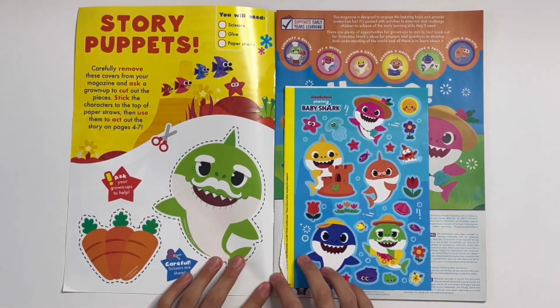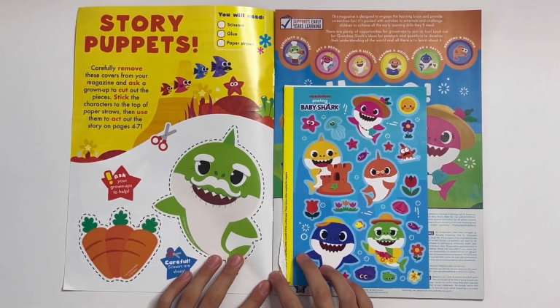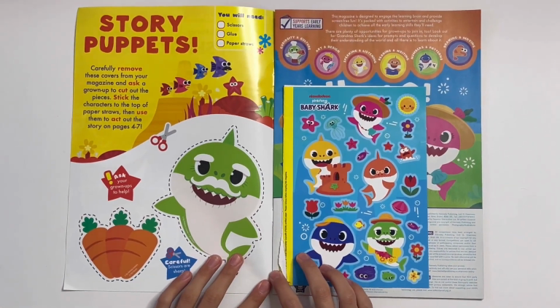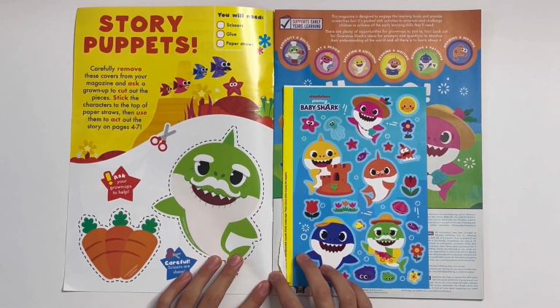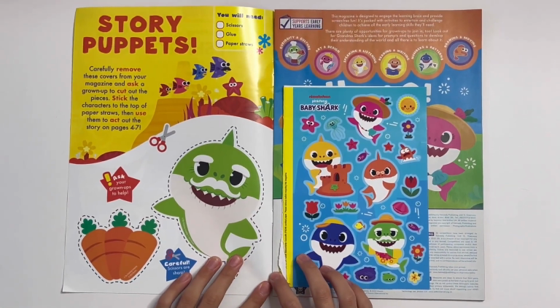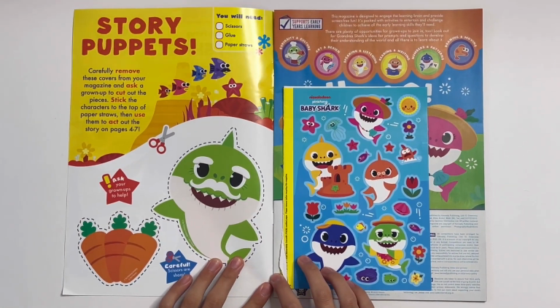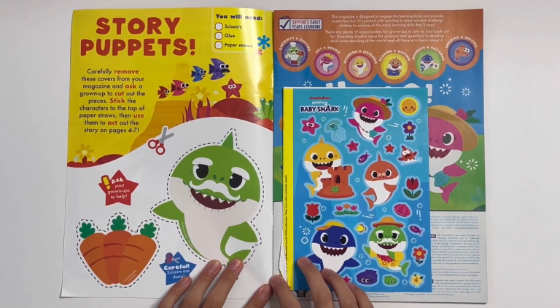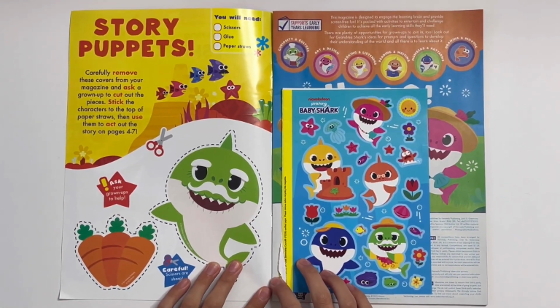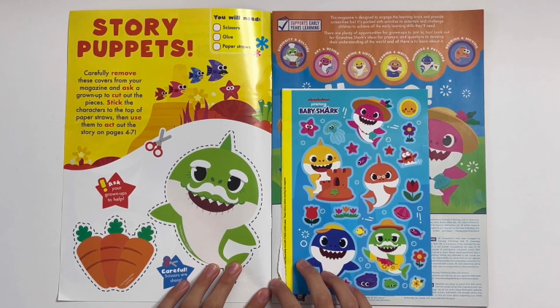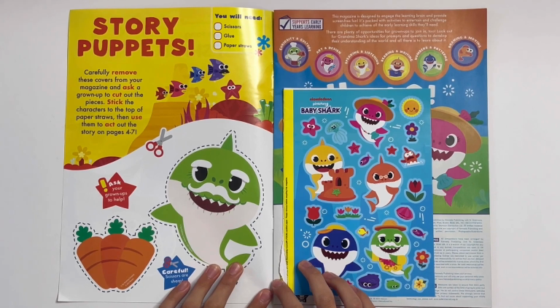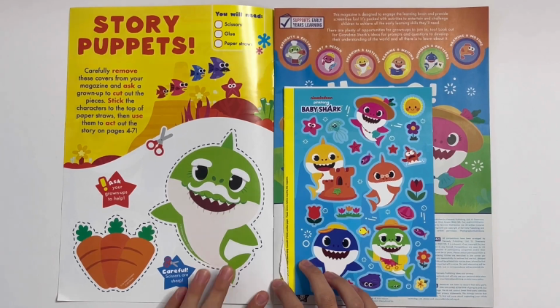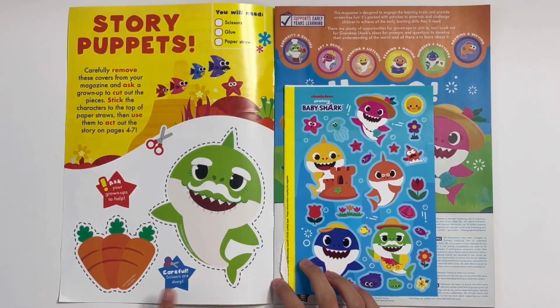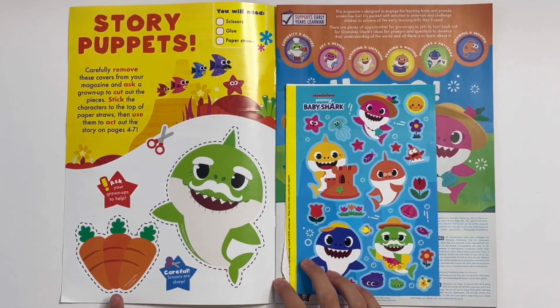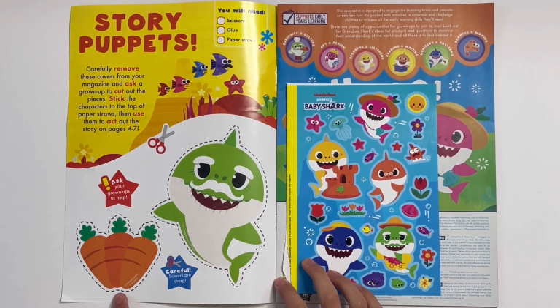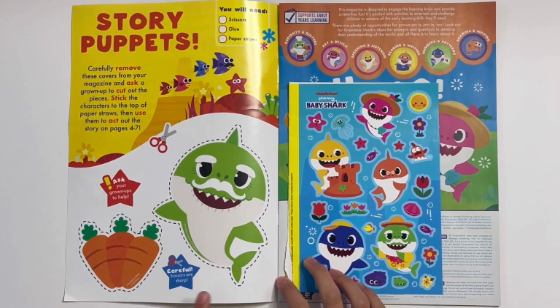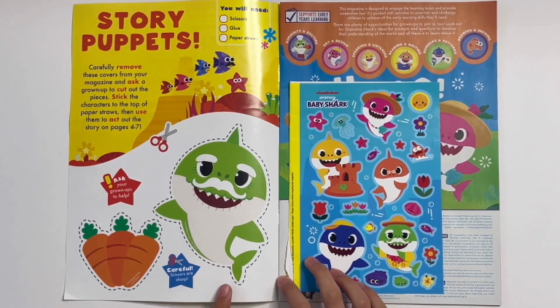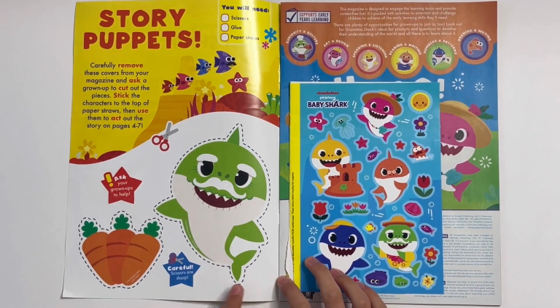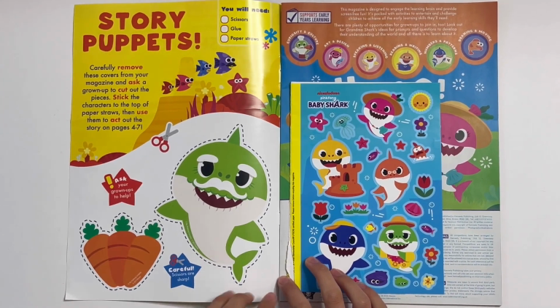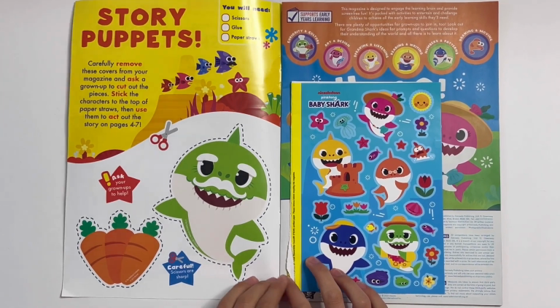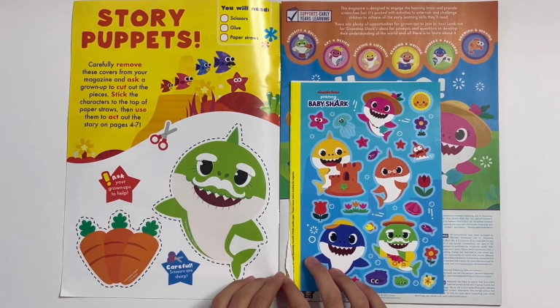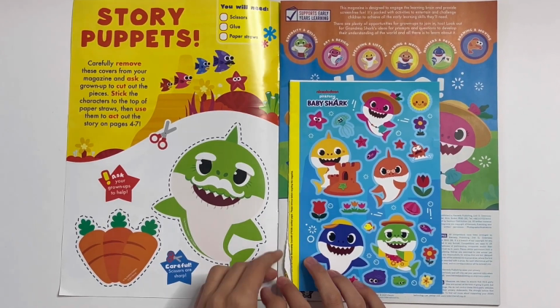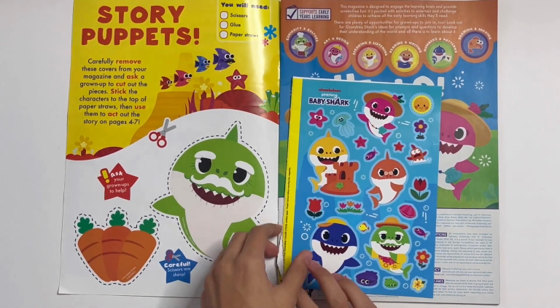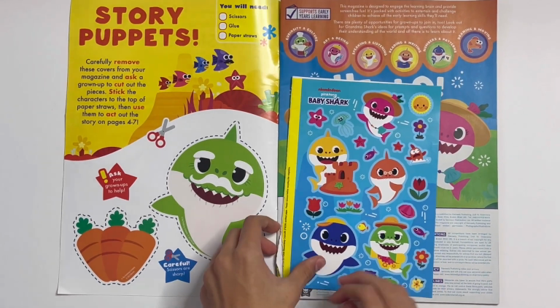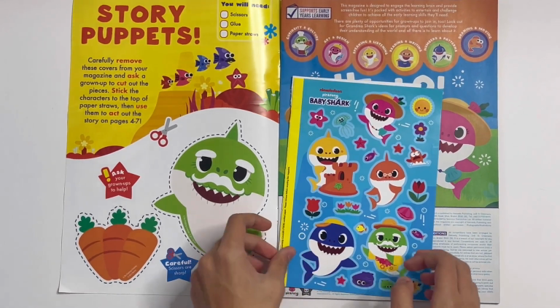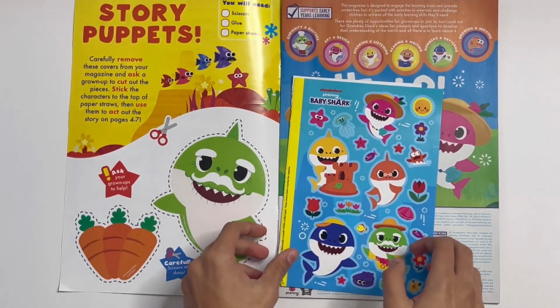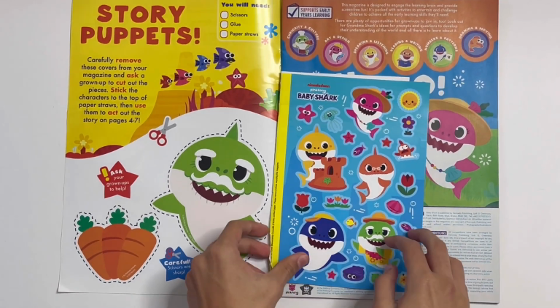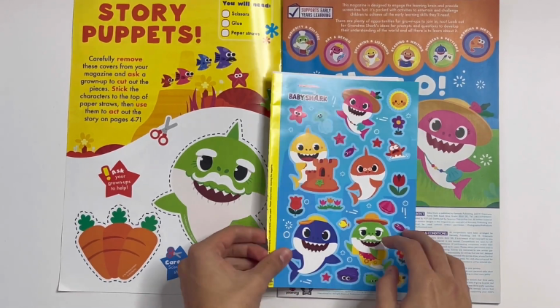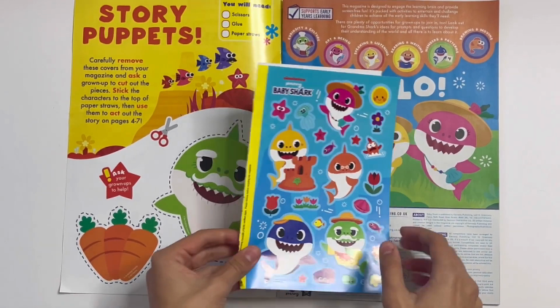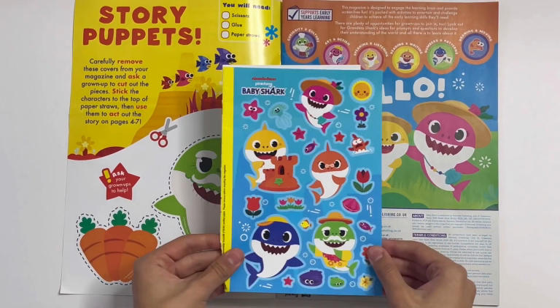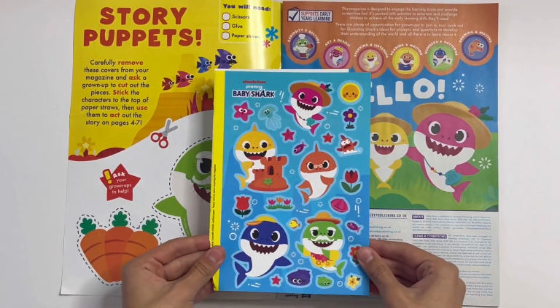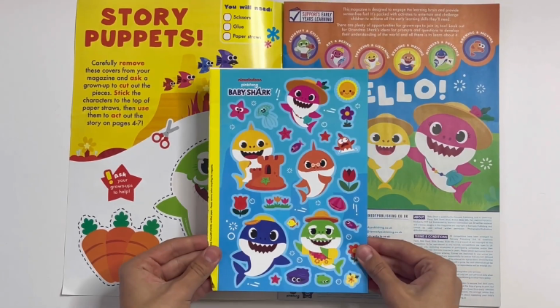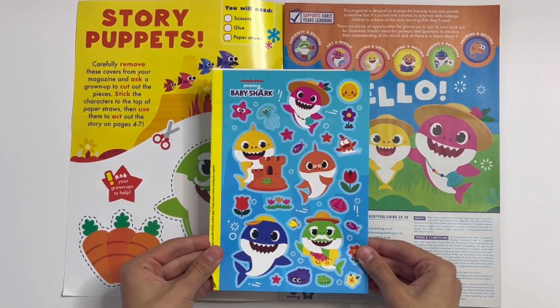Story Puppets. Here you can do some carrots and Grandpa Shark. Here are the stickers.